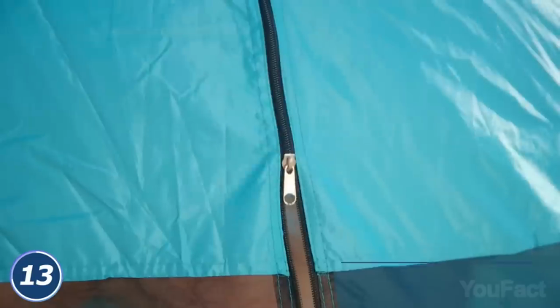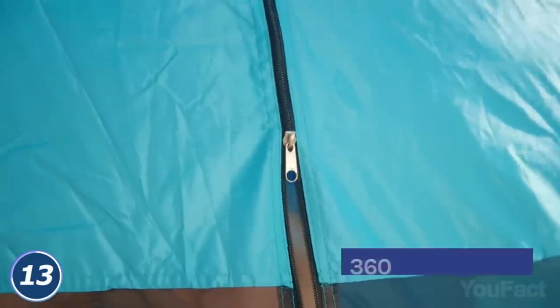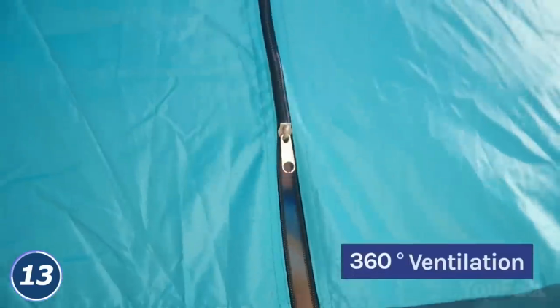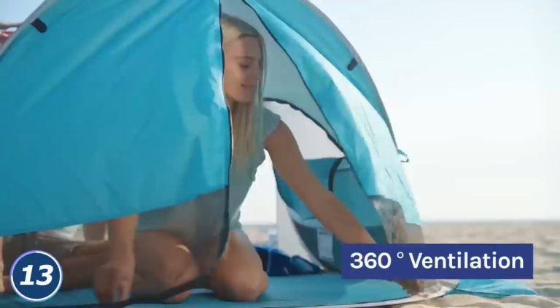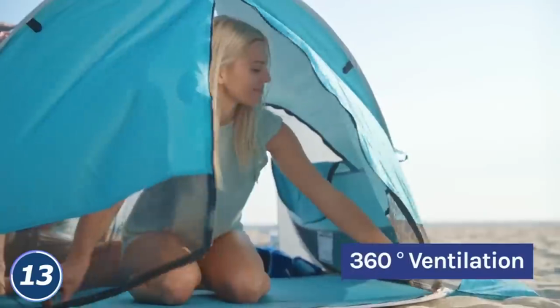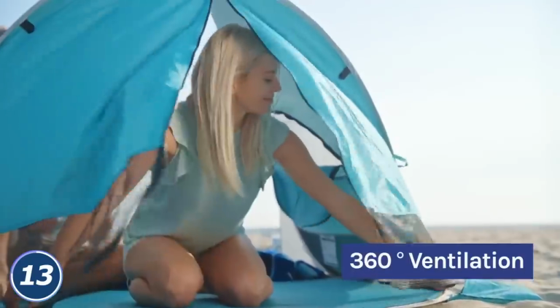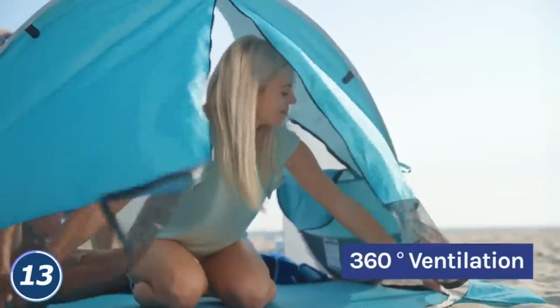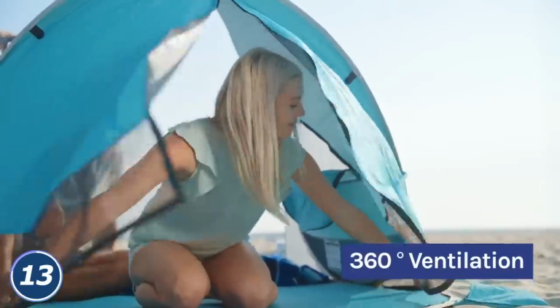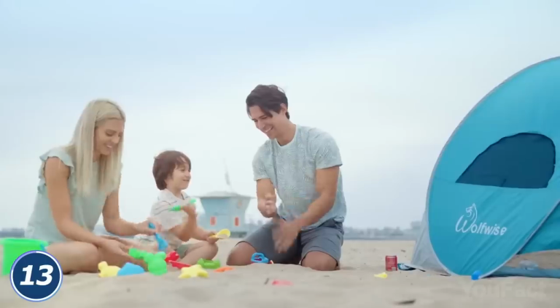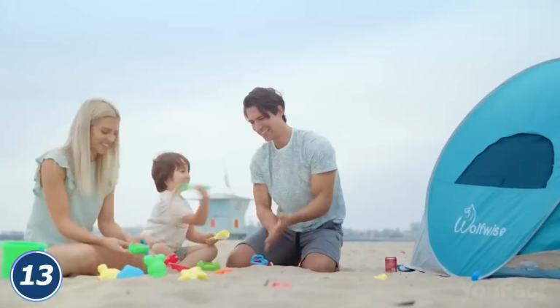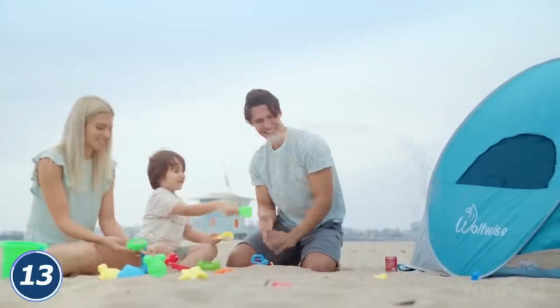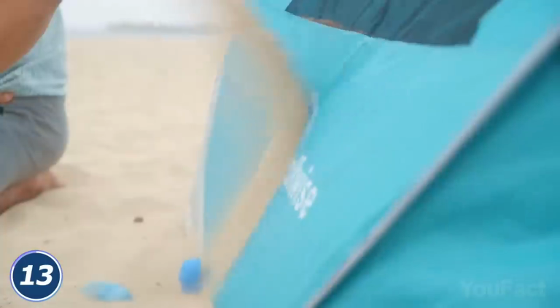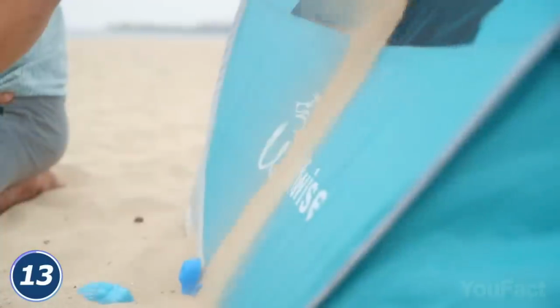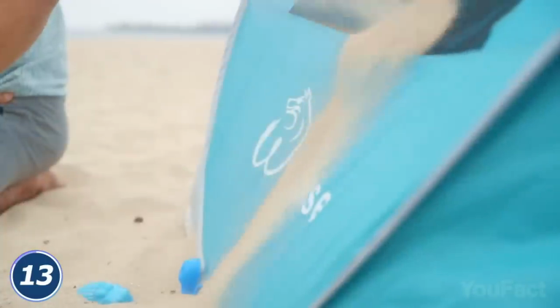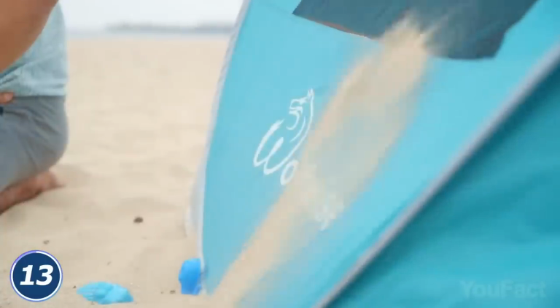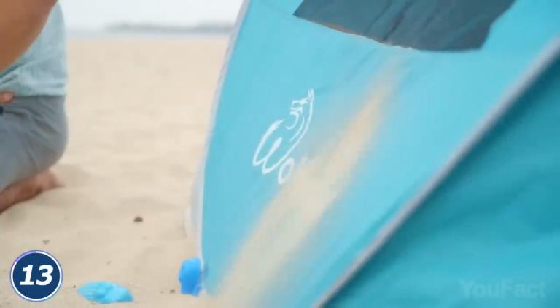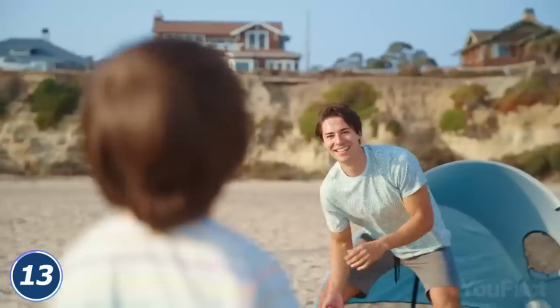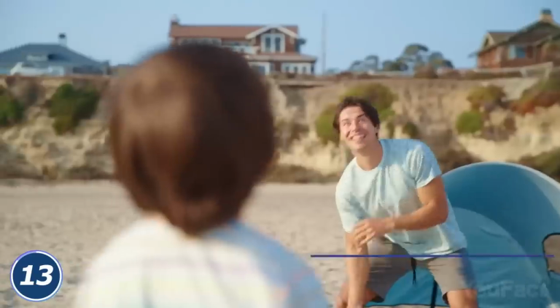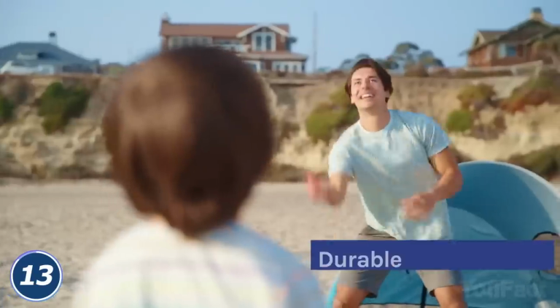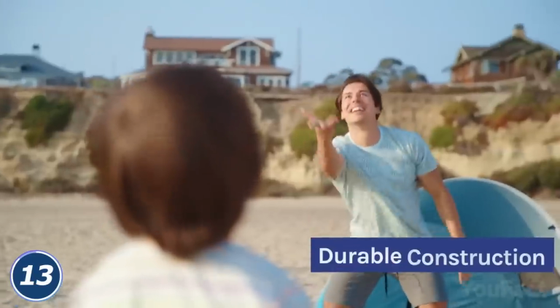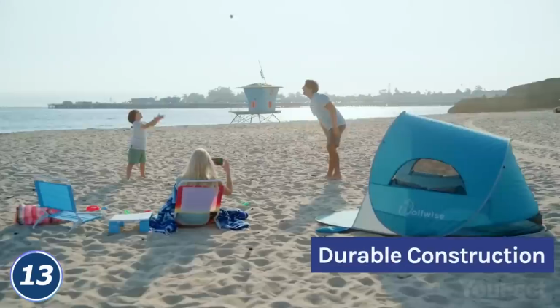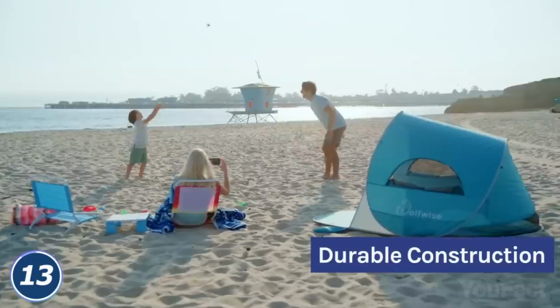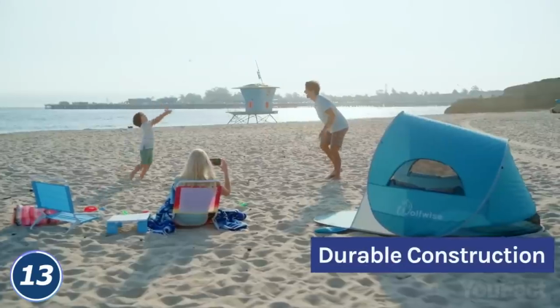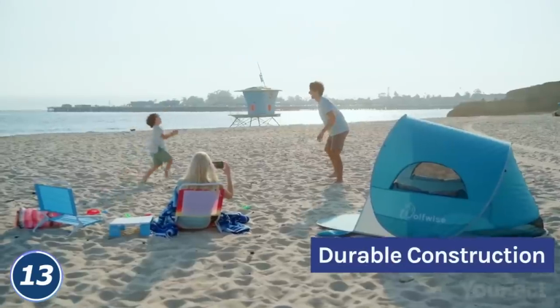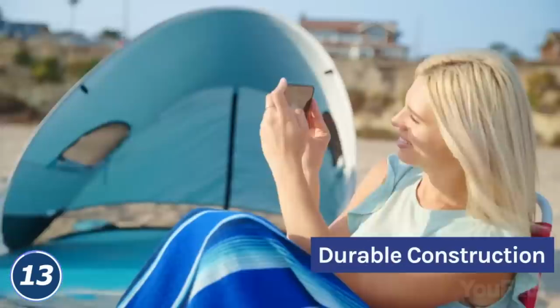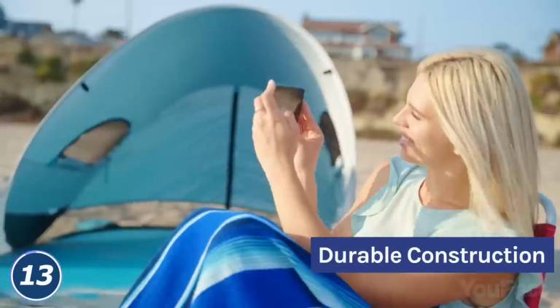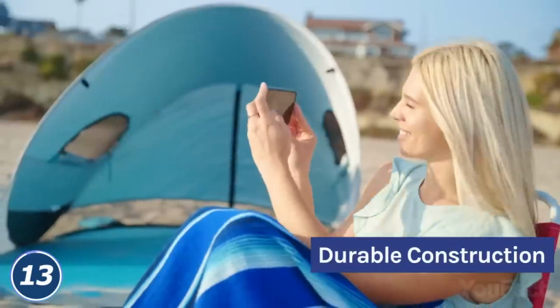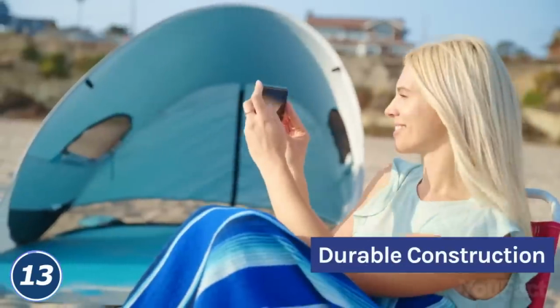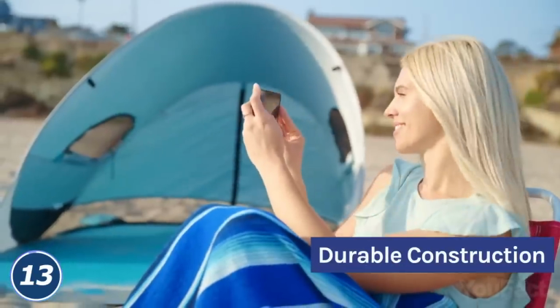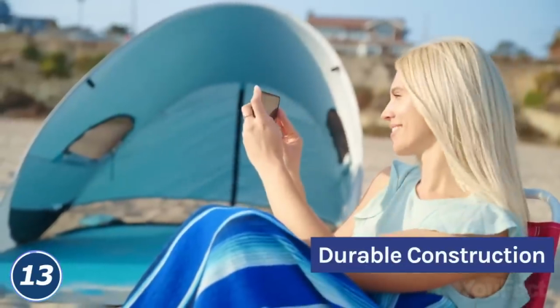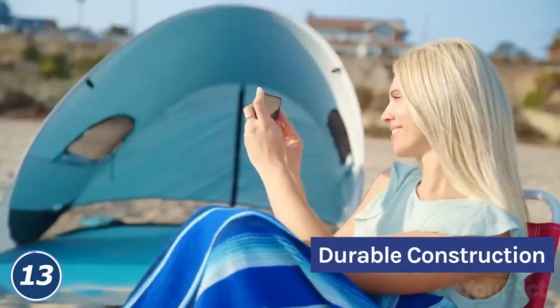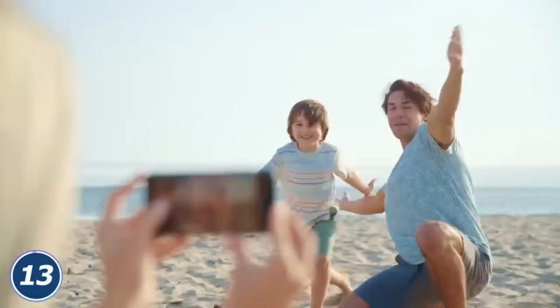Need more air? No problem. The tent's durable and lightweight, which makes it way more comfortable to take with you on a picnic on the seashore.